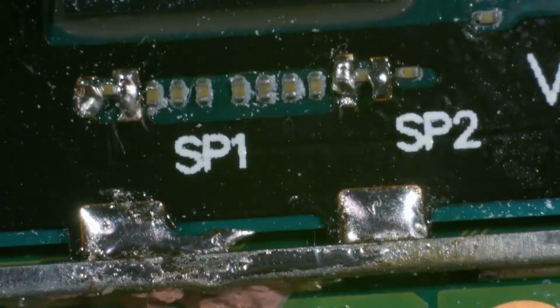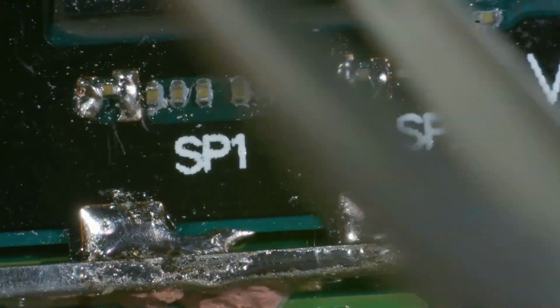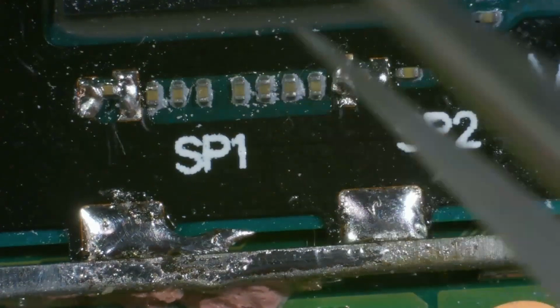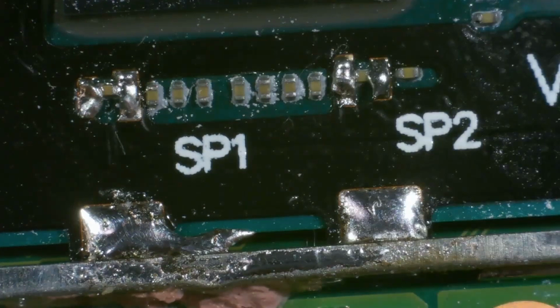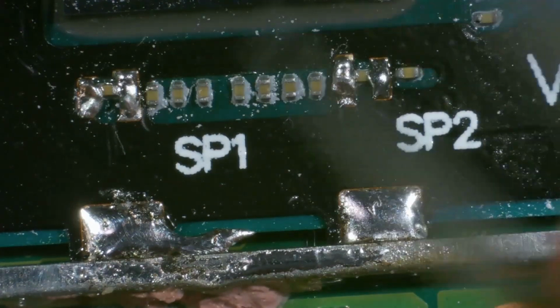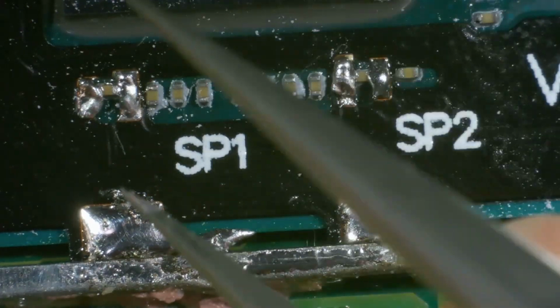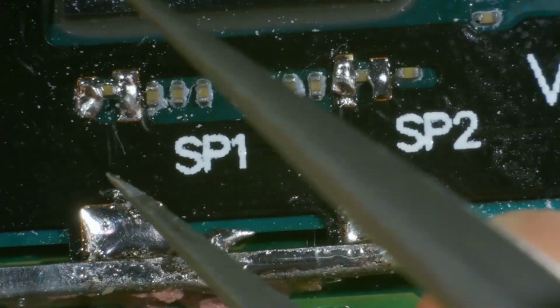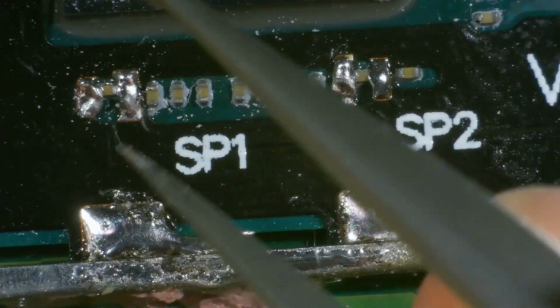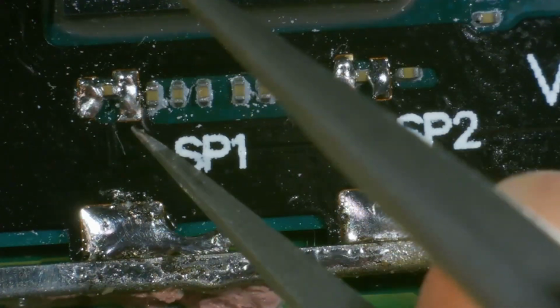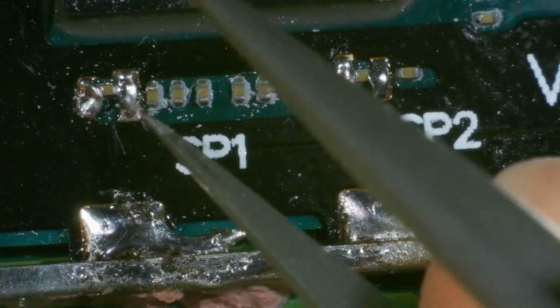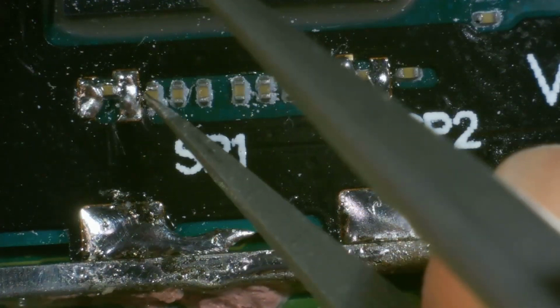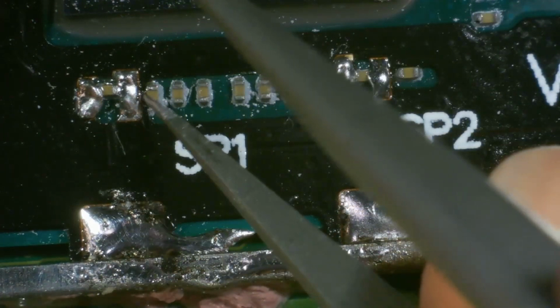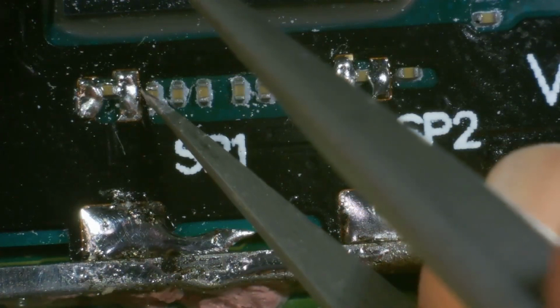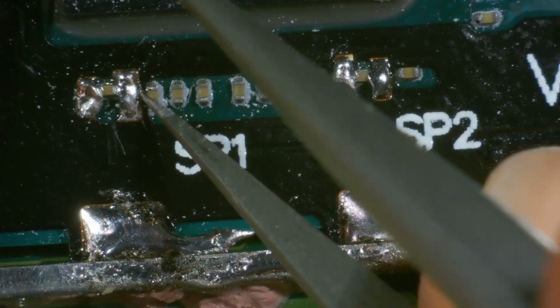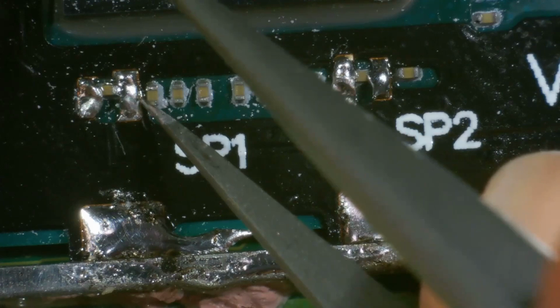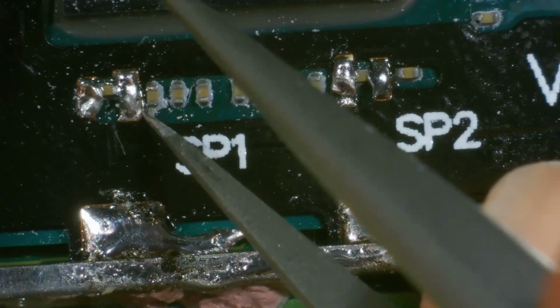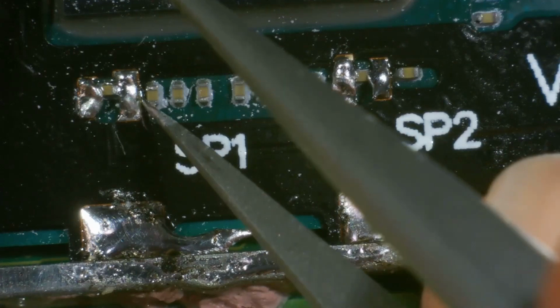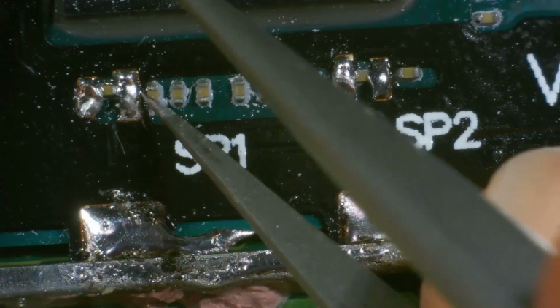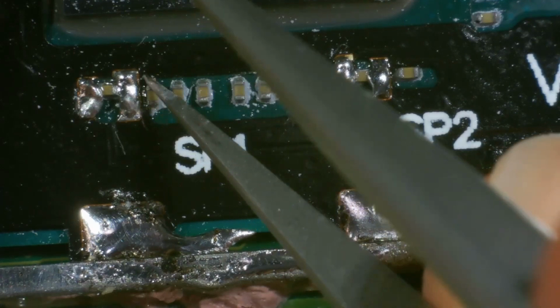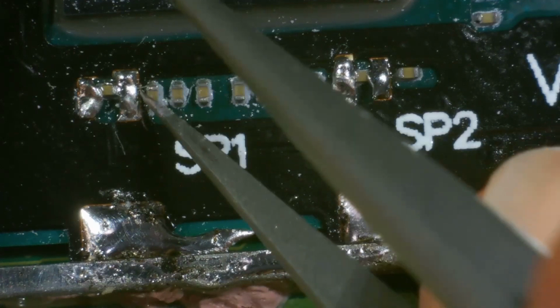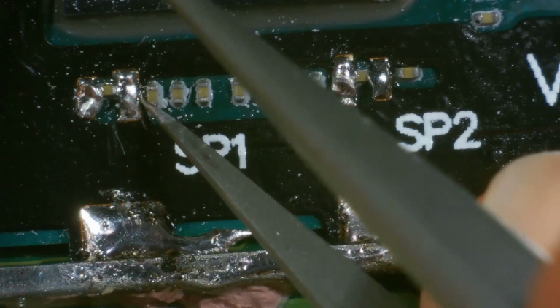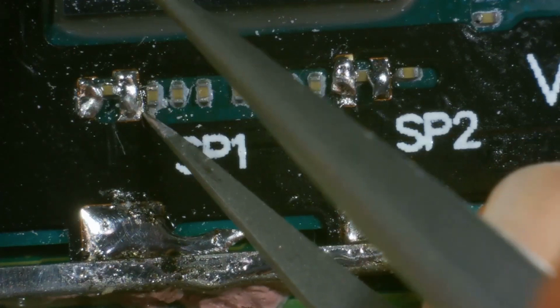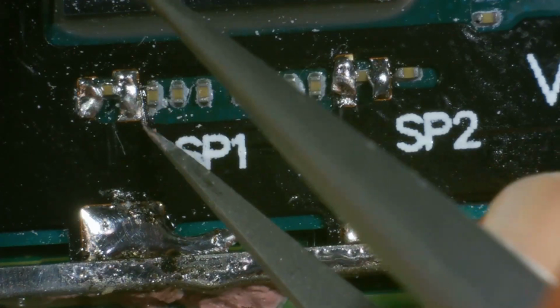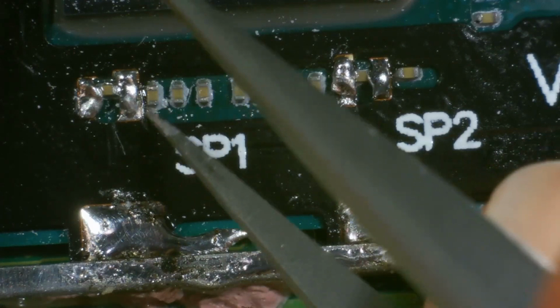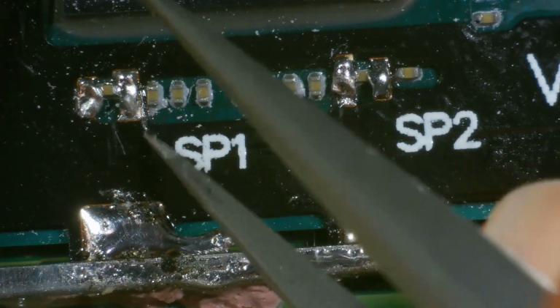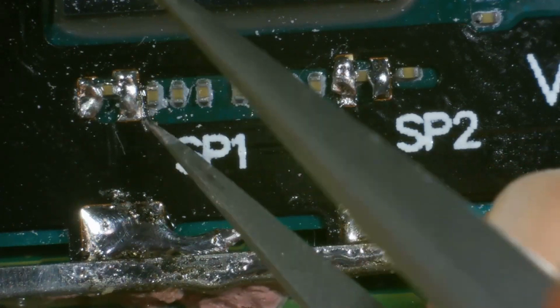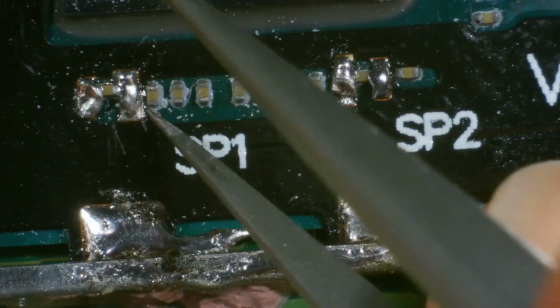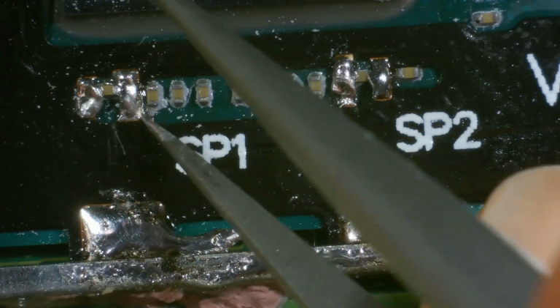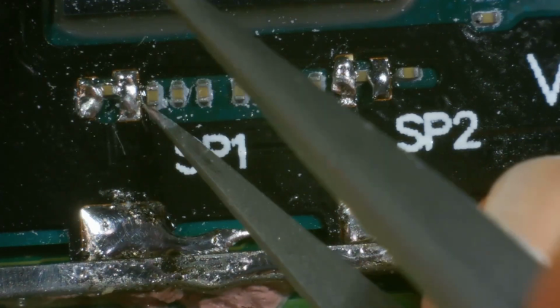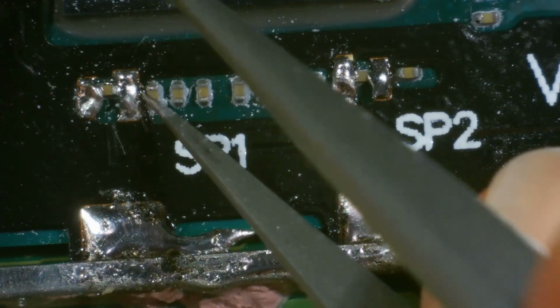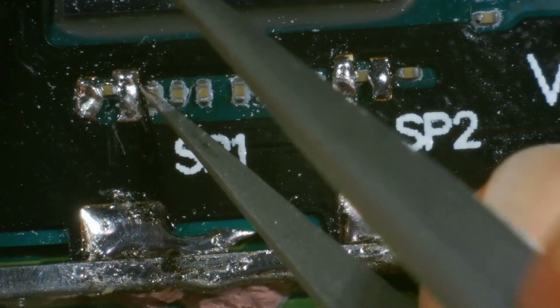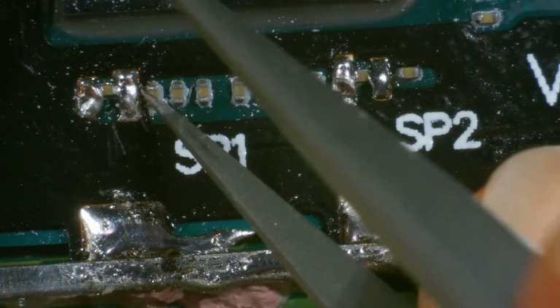I just want to double check those. This cap here isn't breached. No, it's not. We're good.